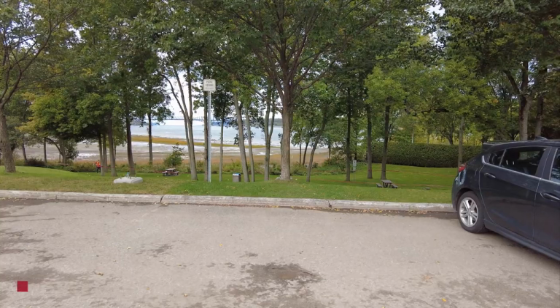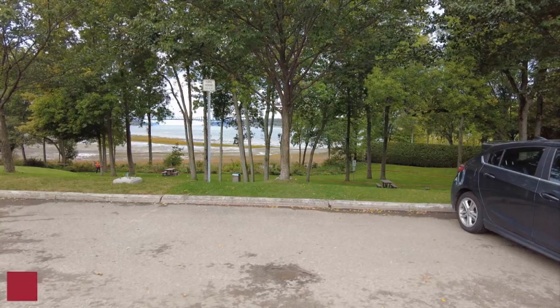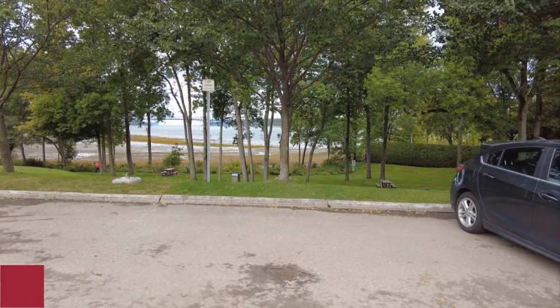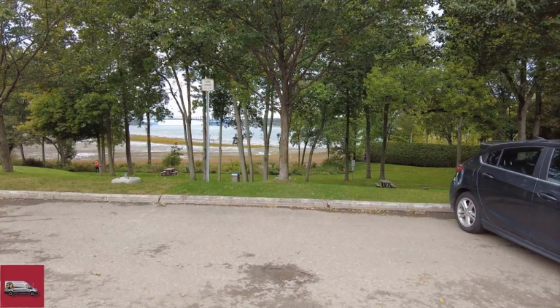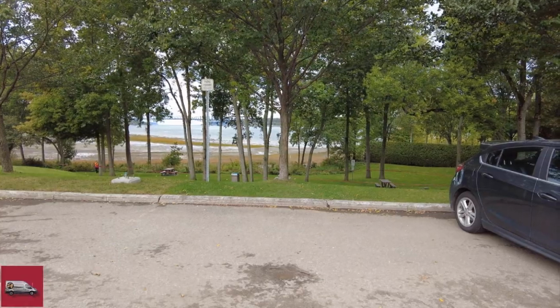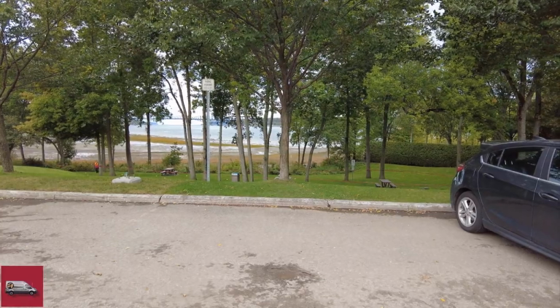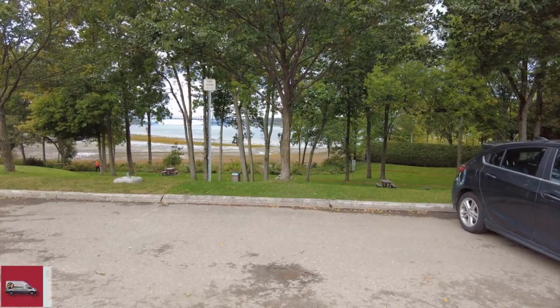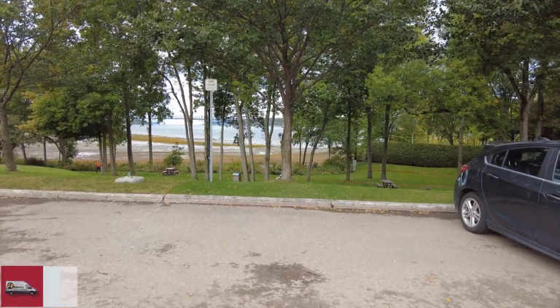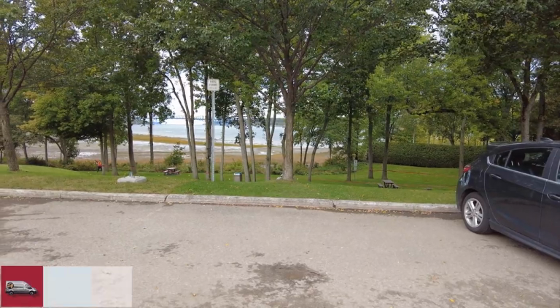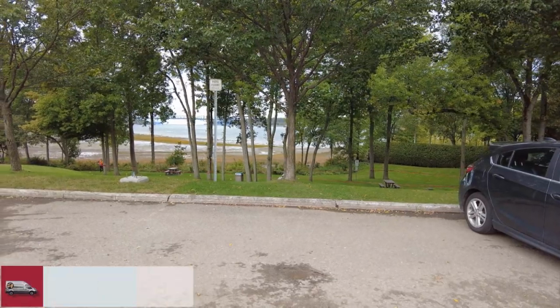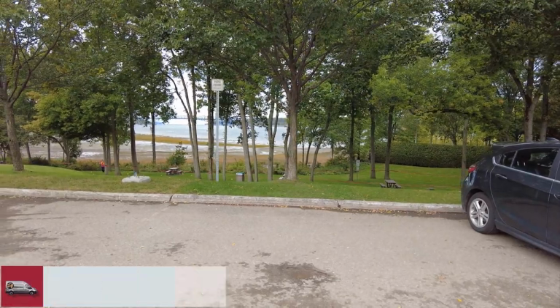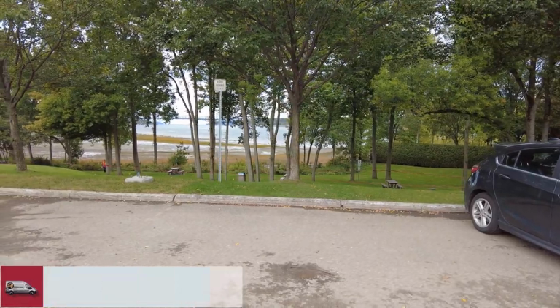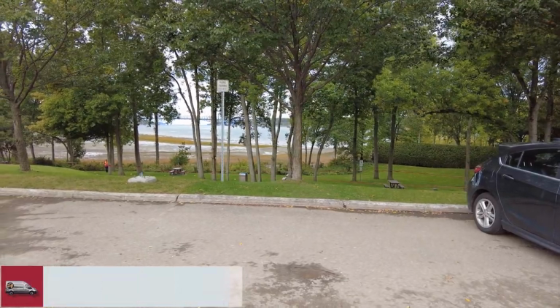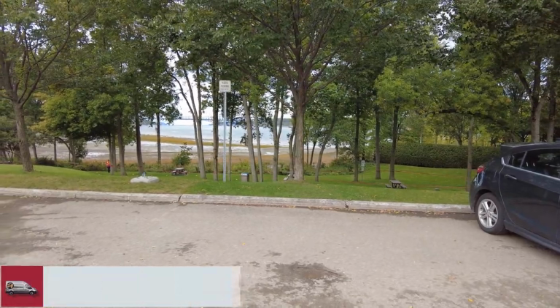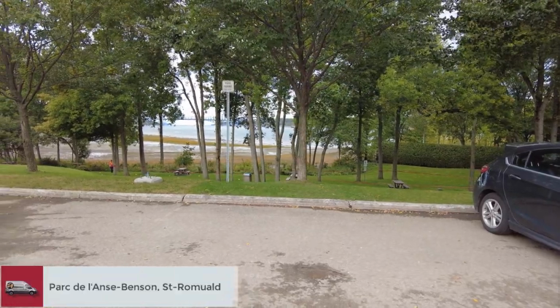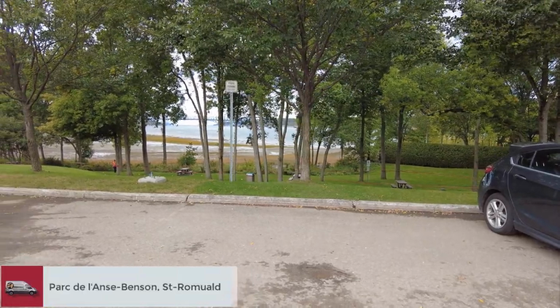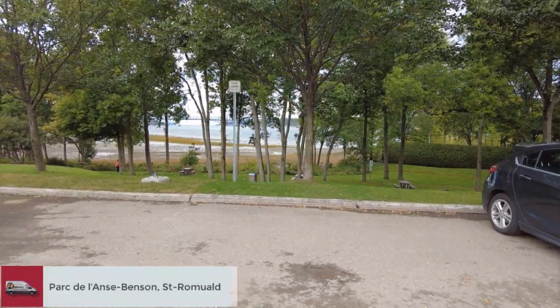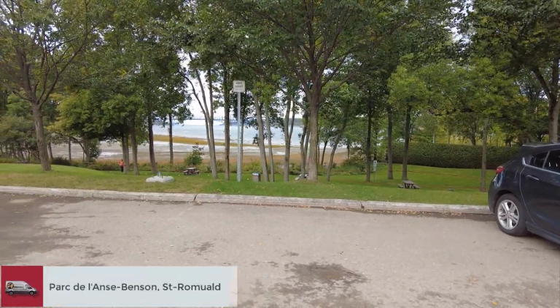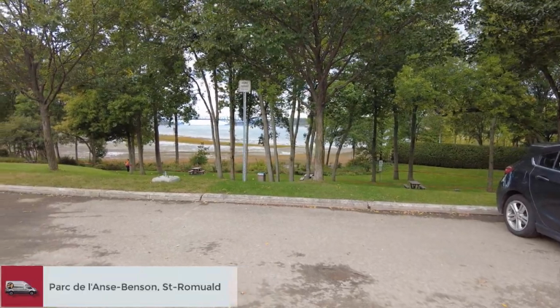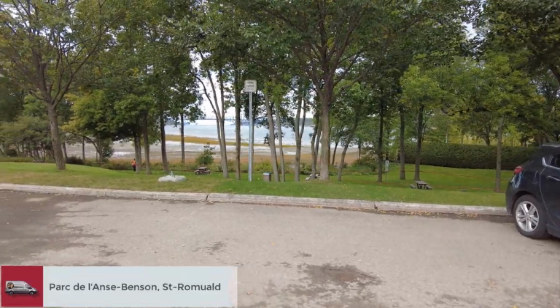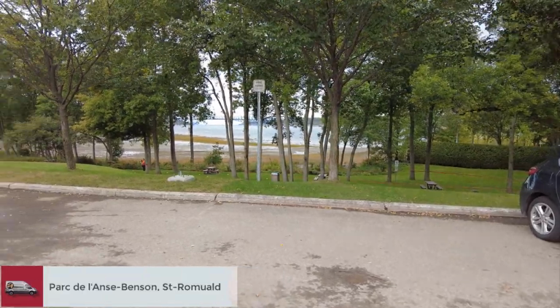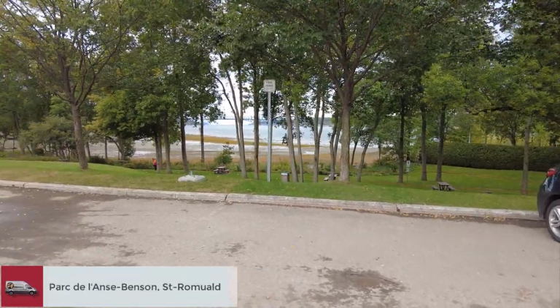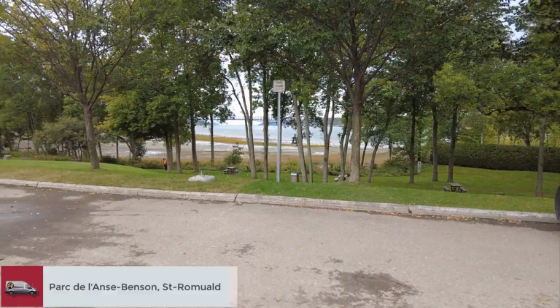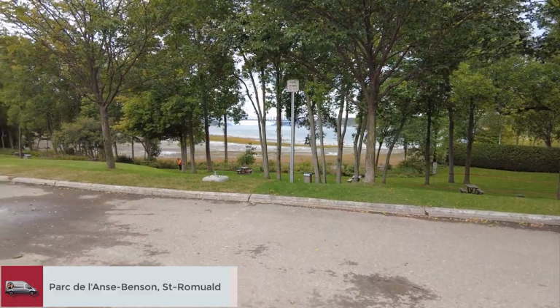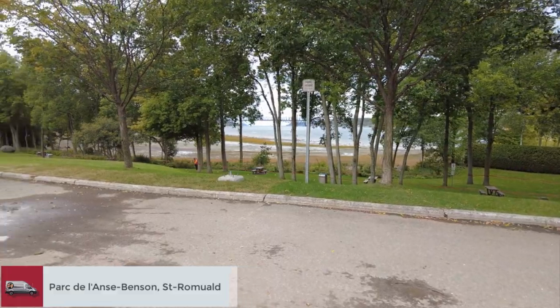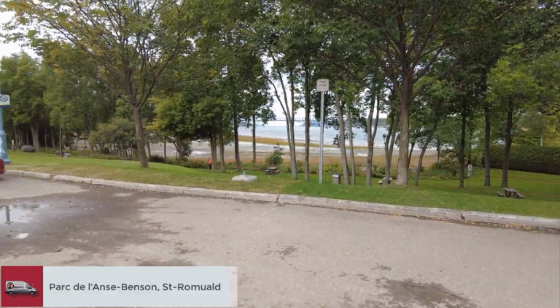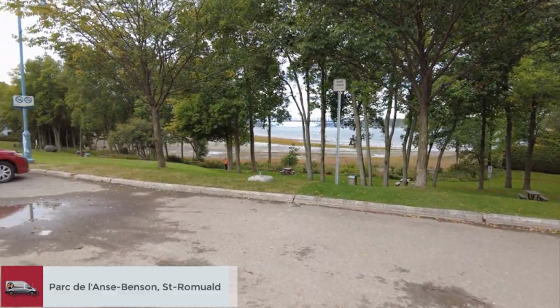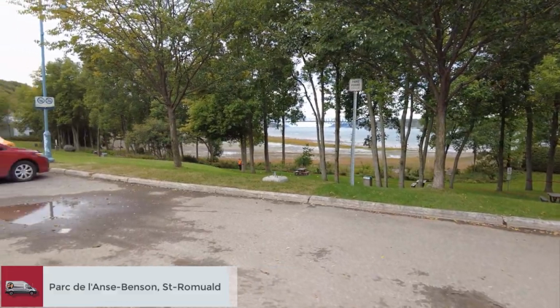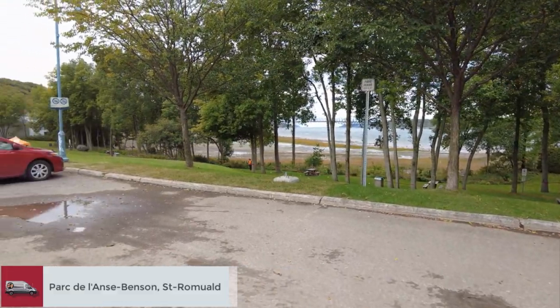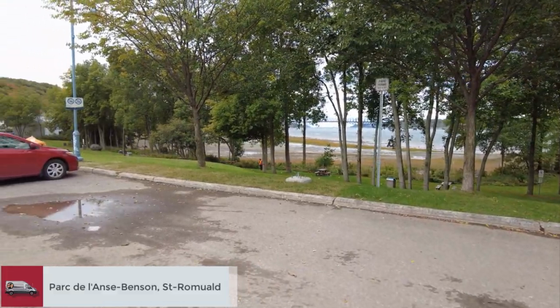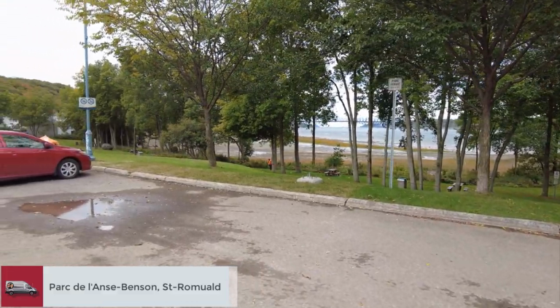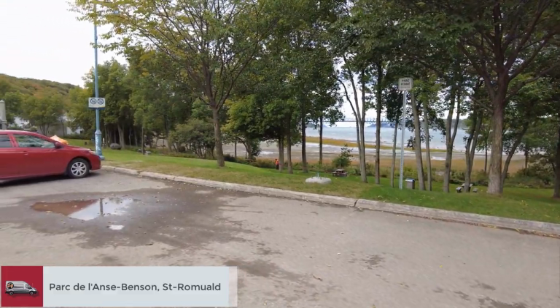We found this neighborhood park on our first night in Quebec. It's right on the St. Lawrence River.